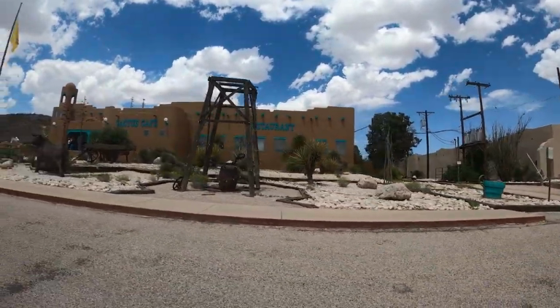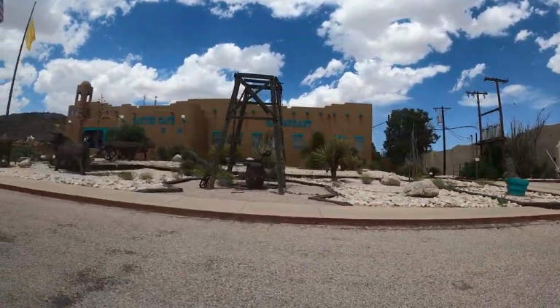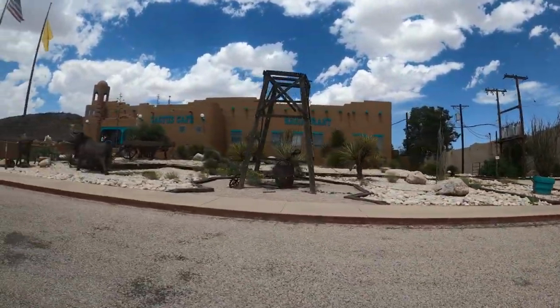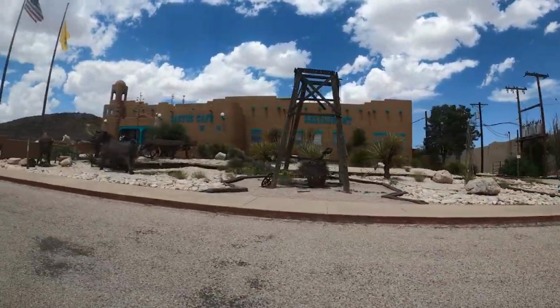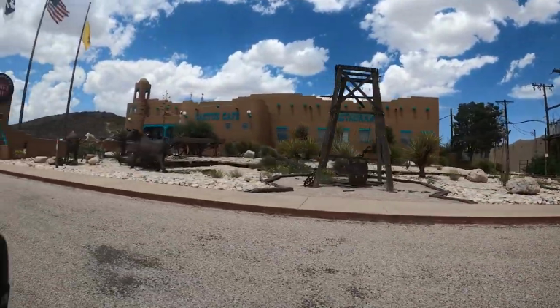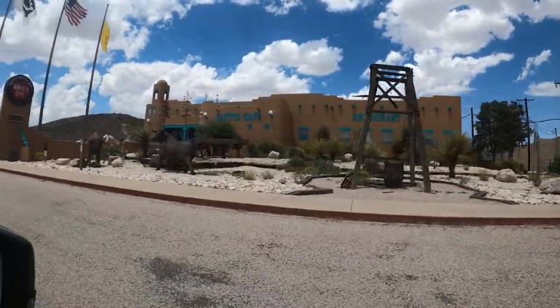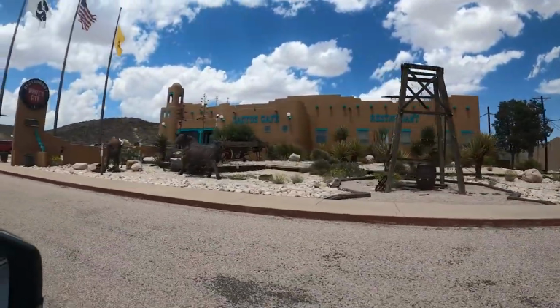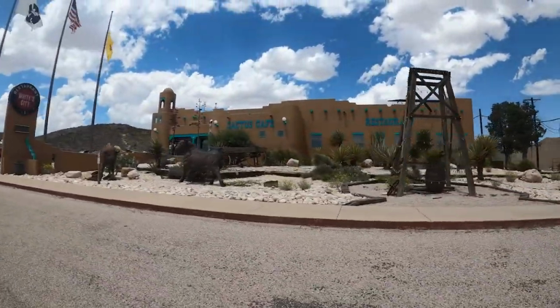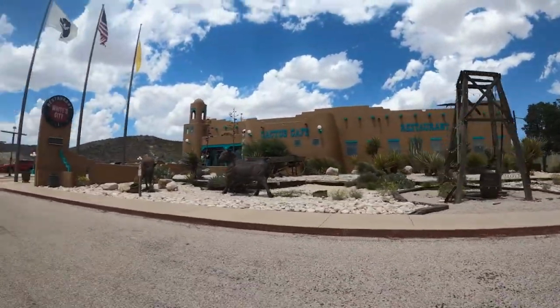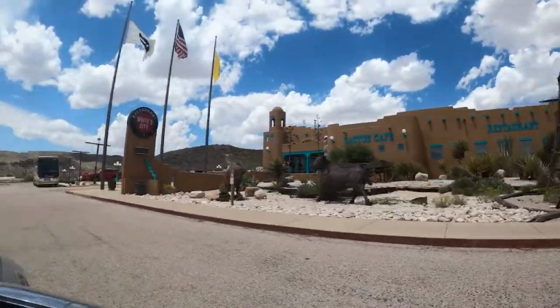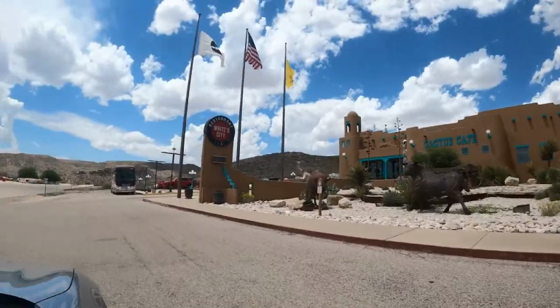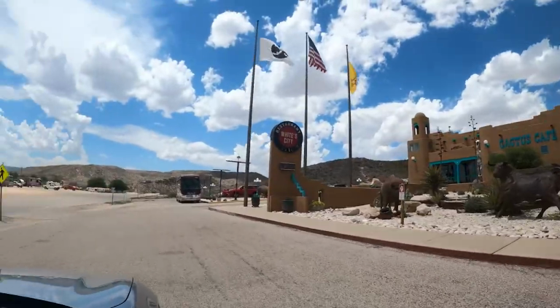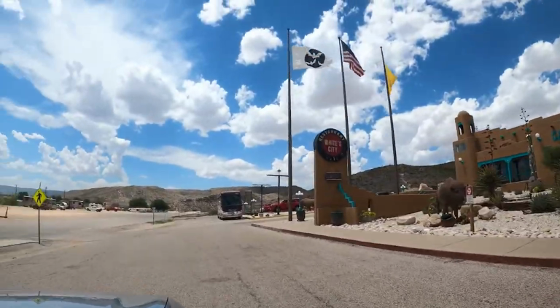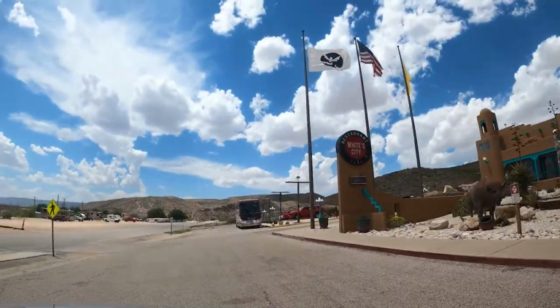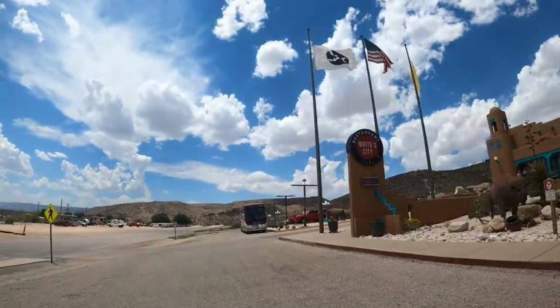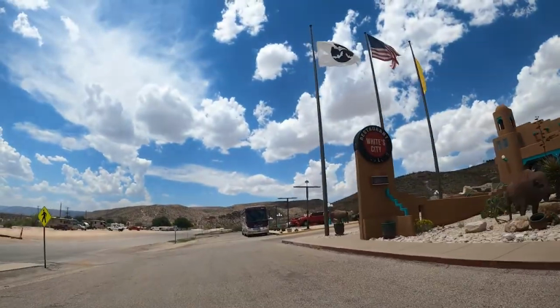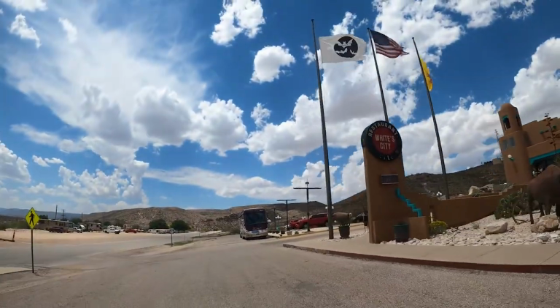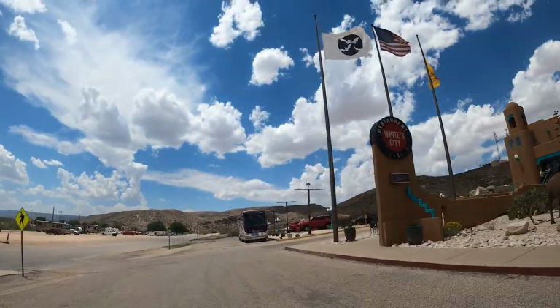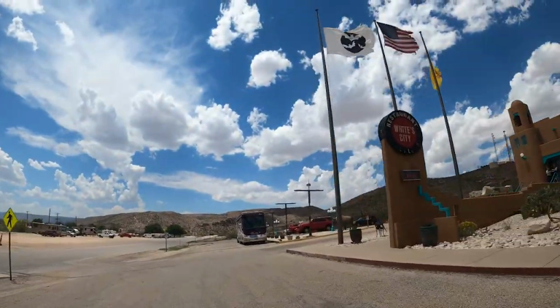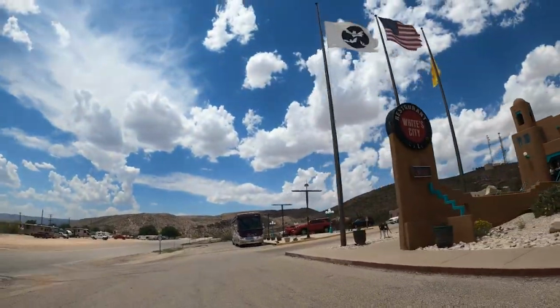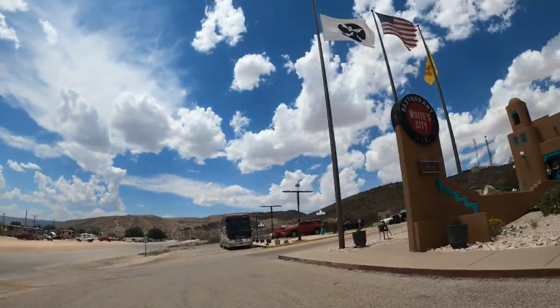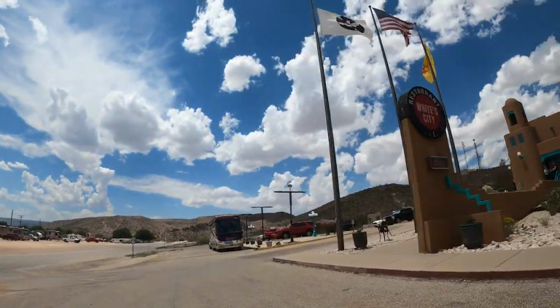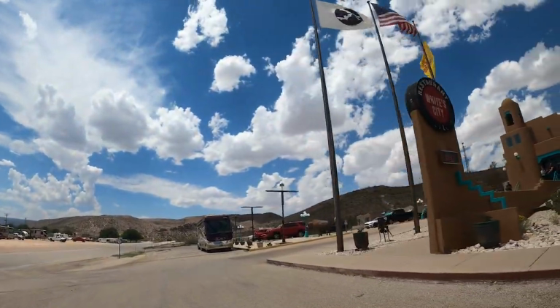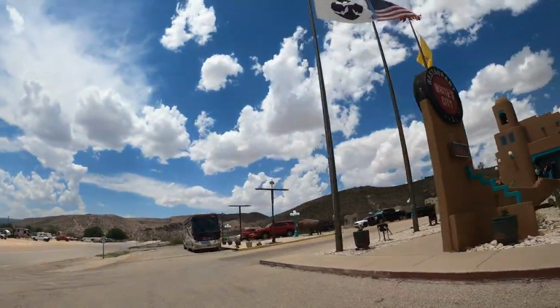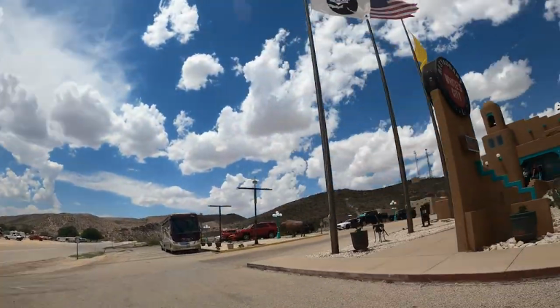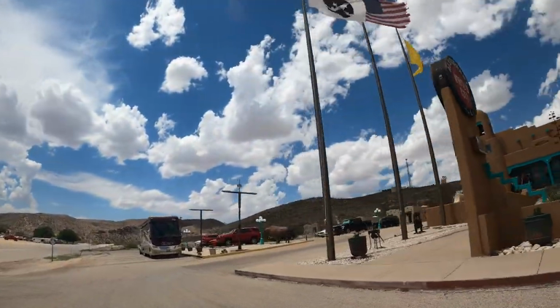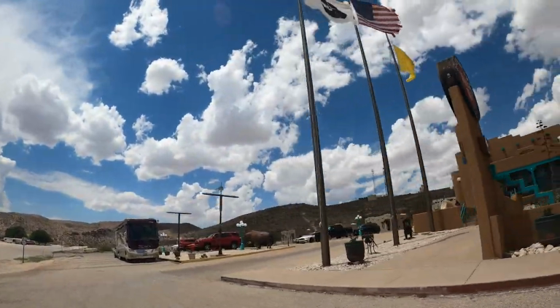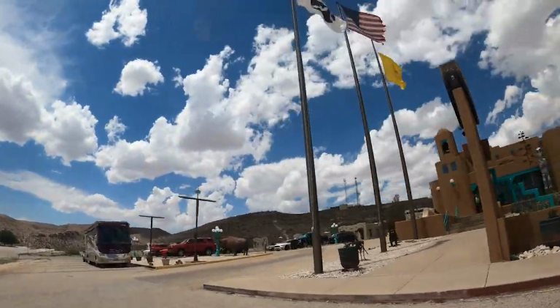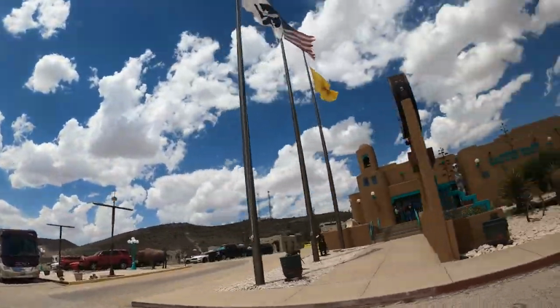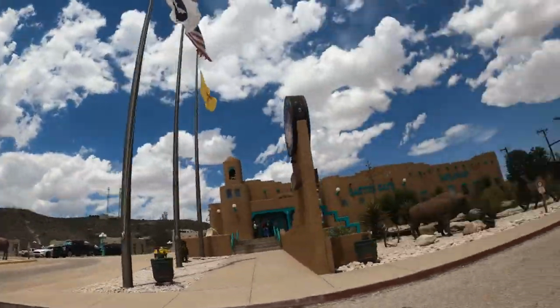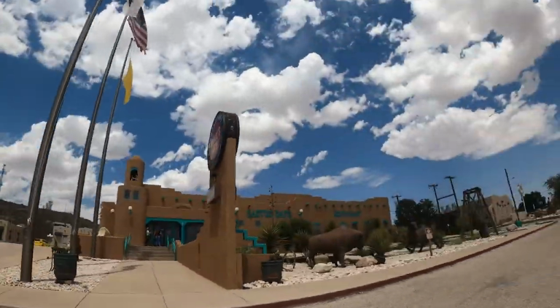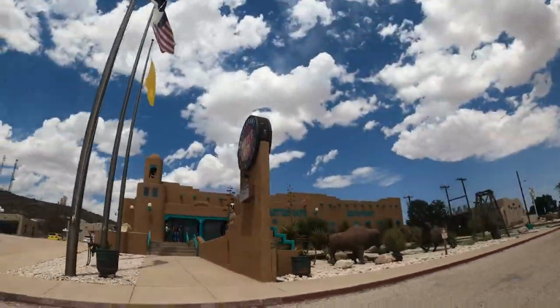It's probably one of the more remote parks, and that Guadalupe mountain range is one of the more remote areas we've been.